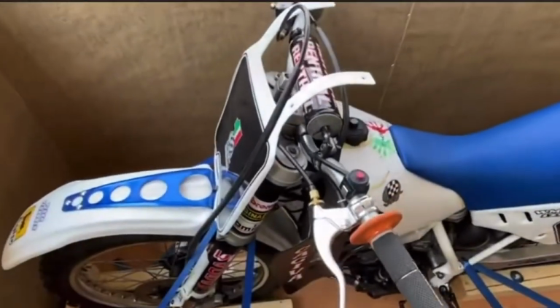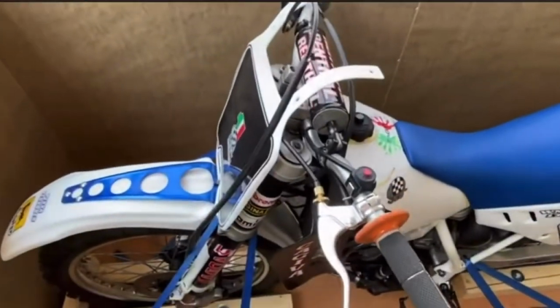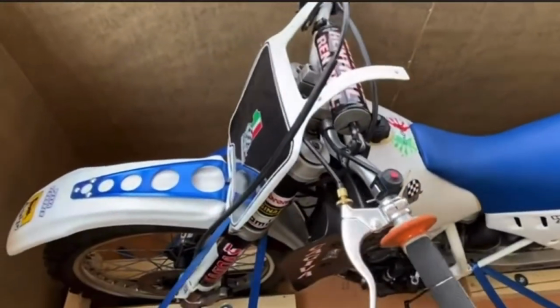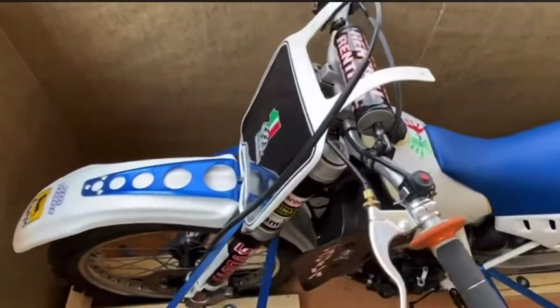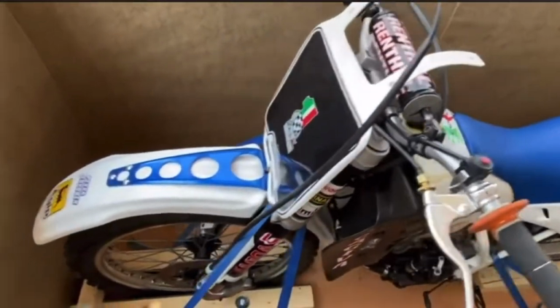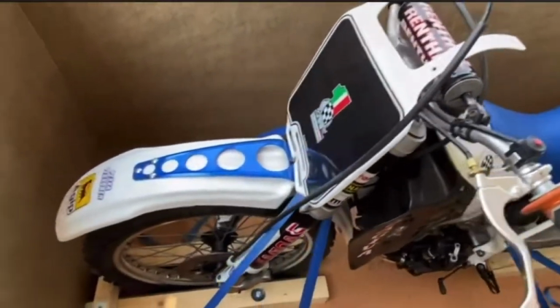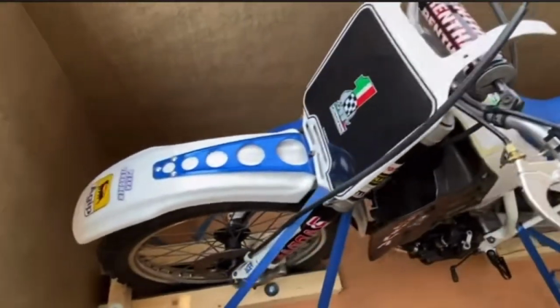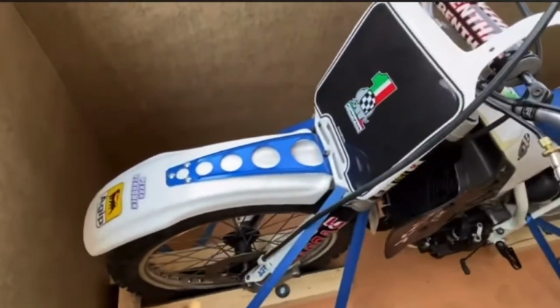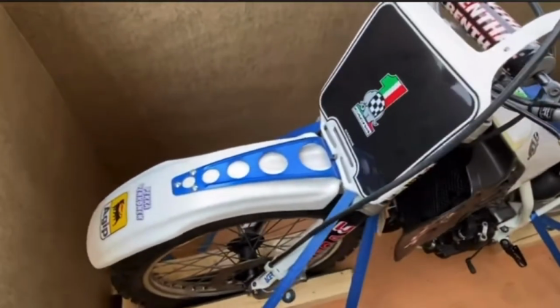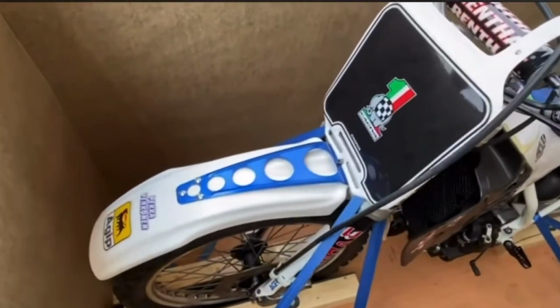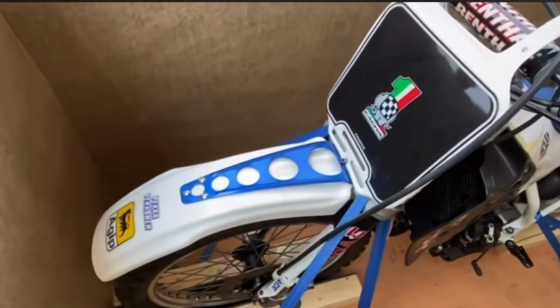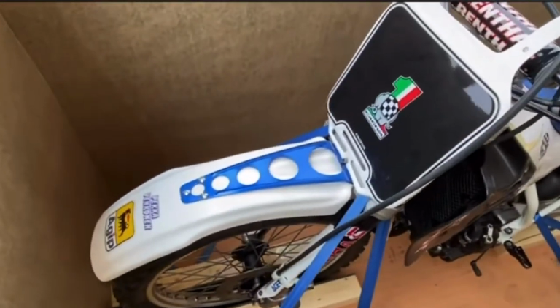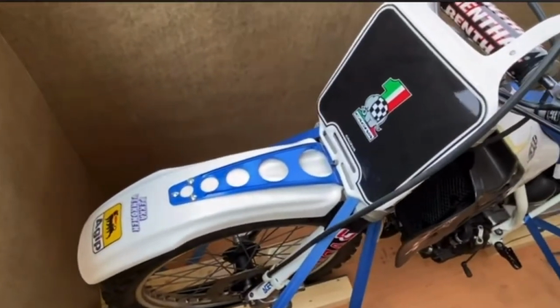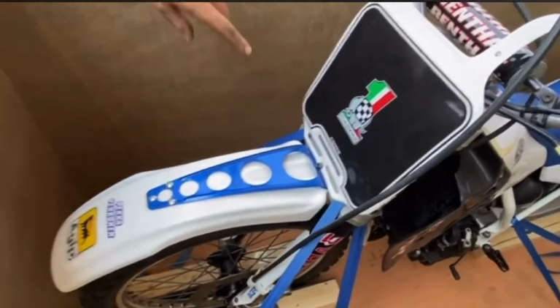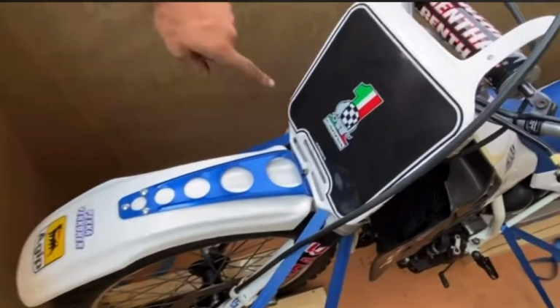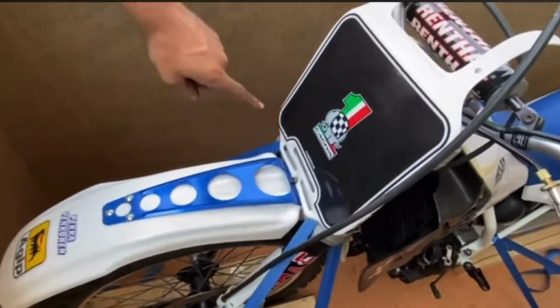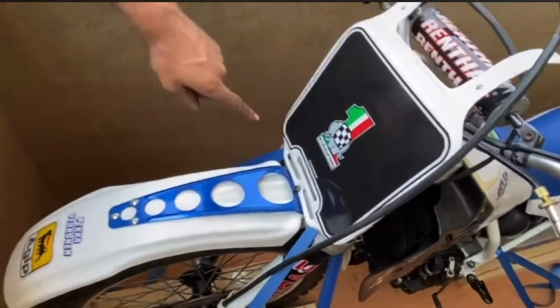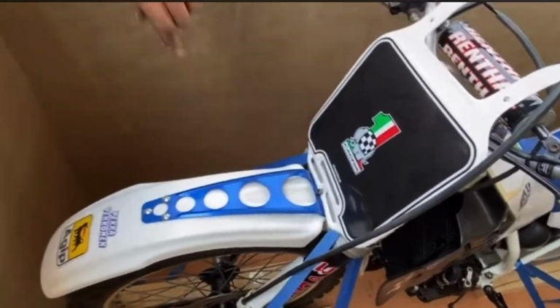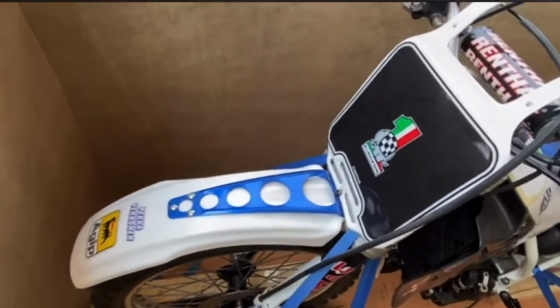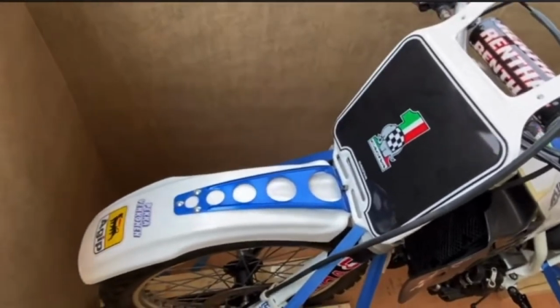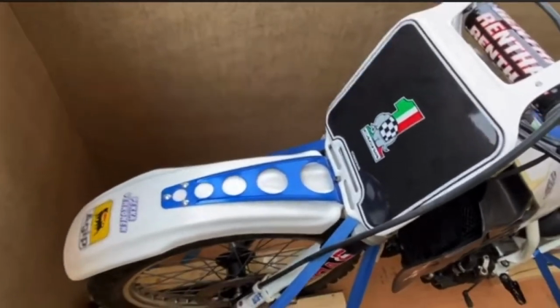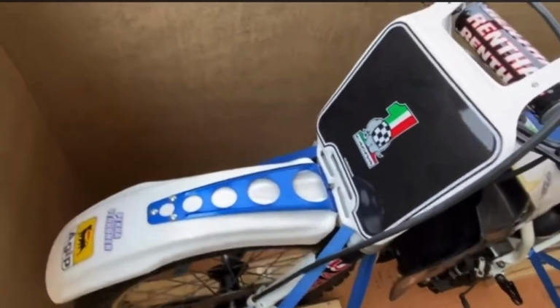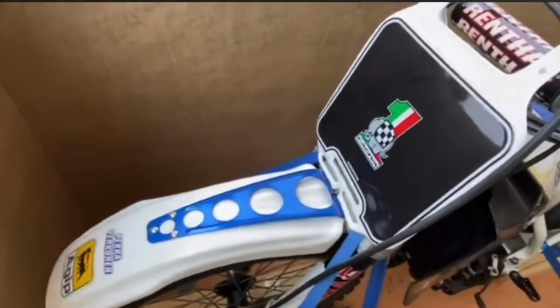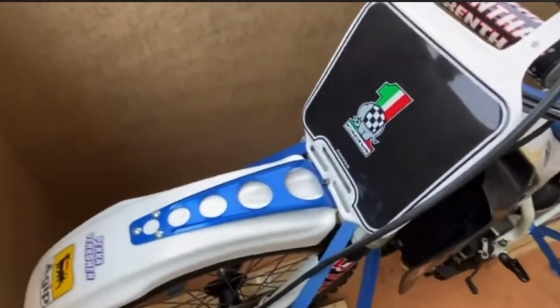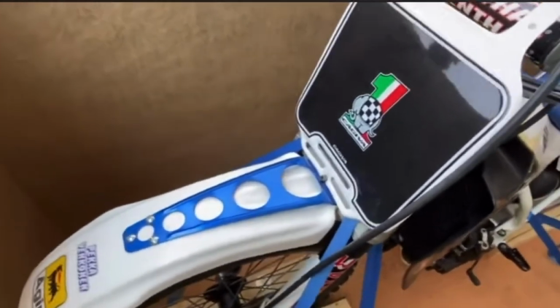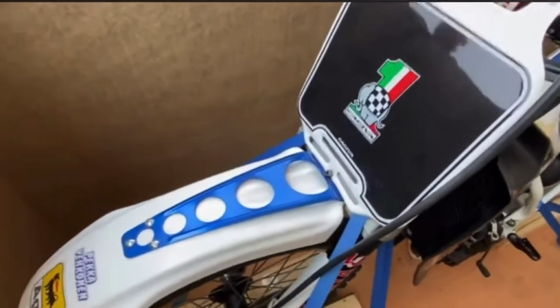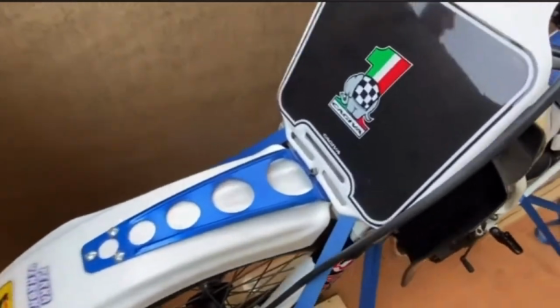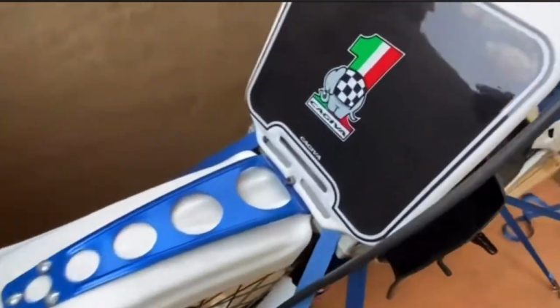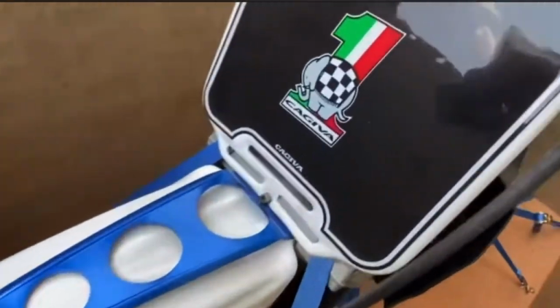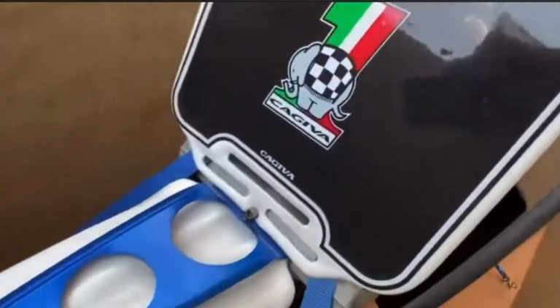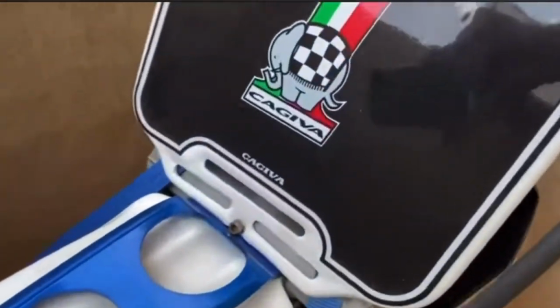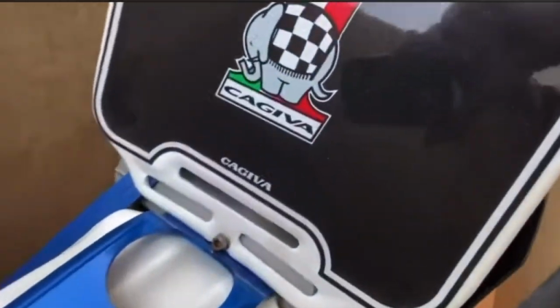Look at that little elephant. Why is this thing cleaner than most of the bikes in Tucson? It really is clean.